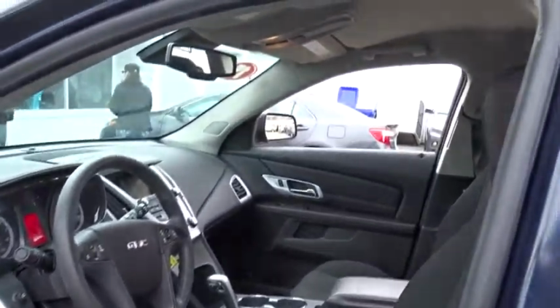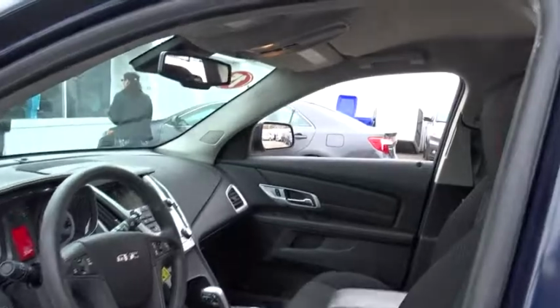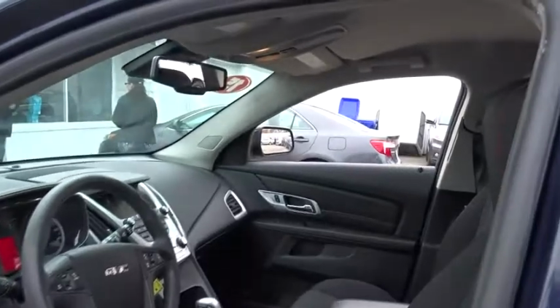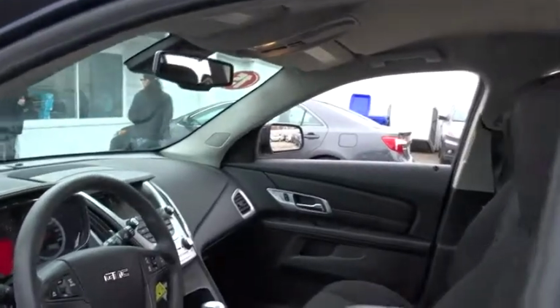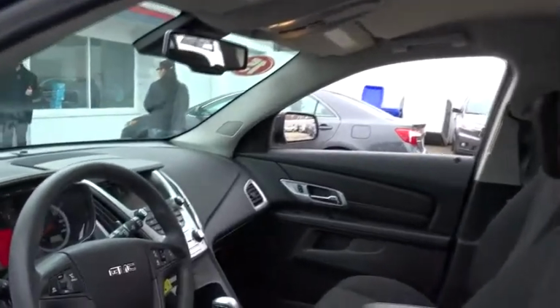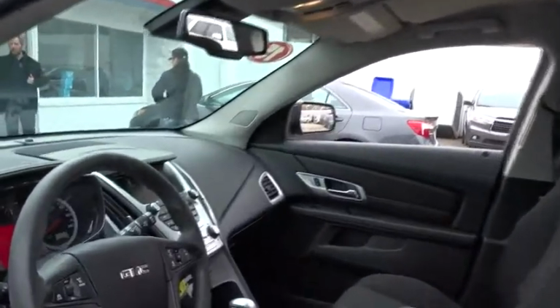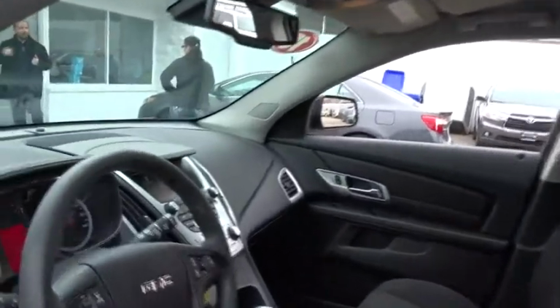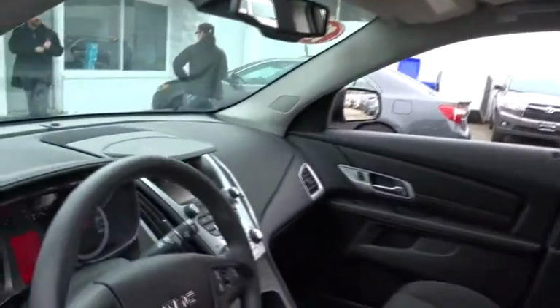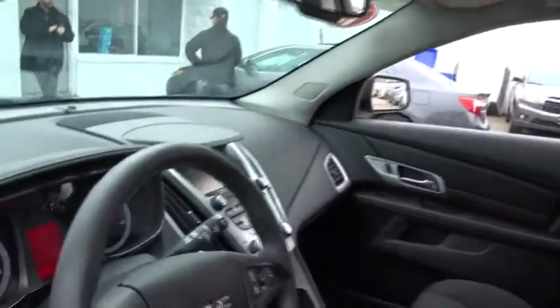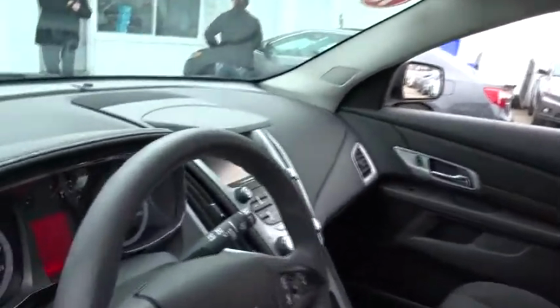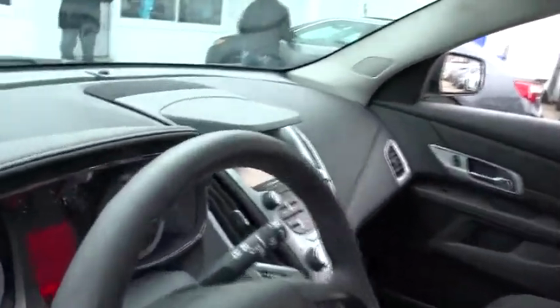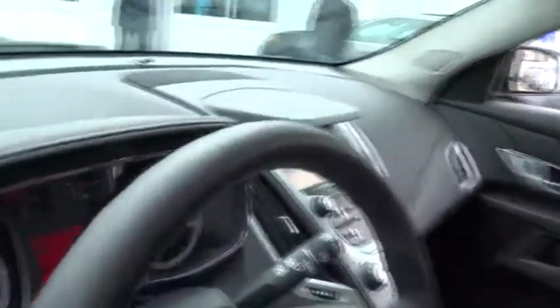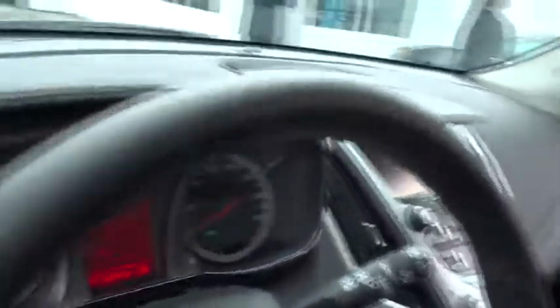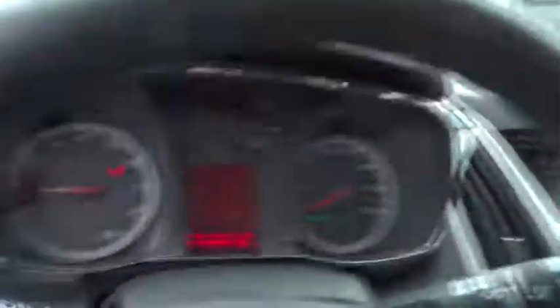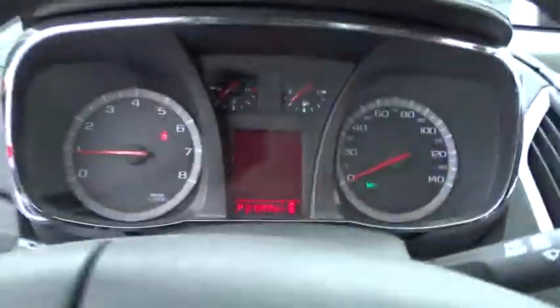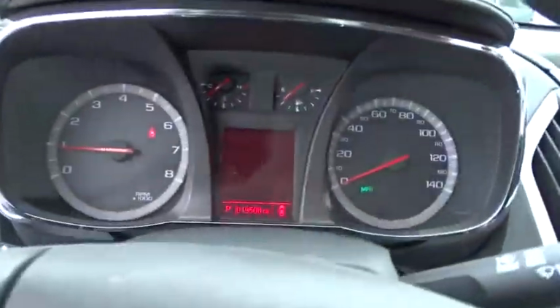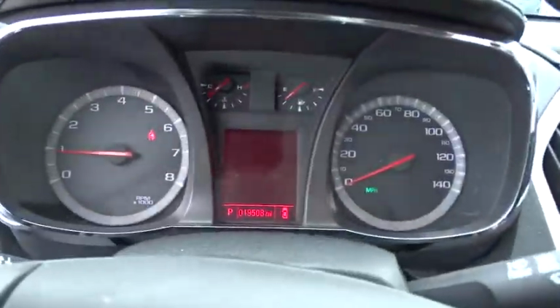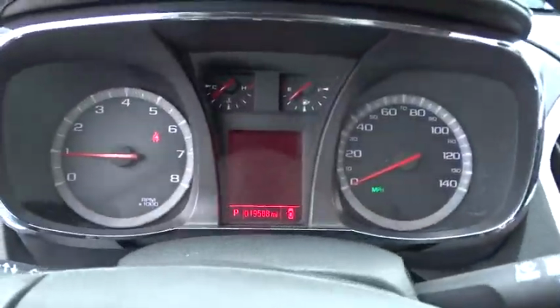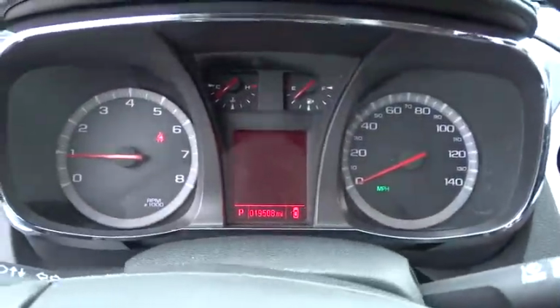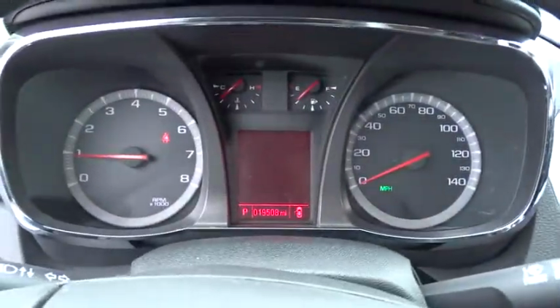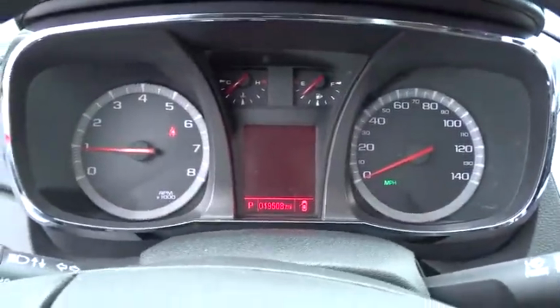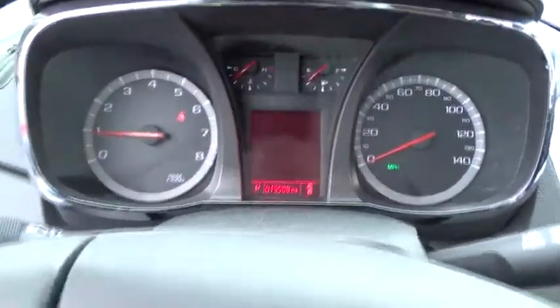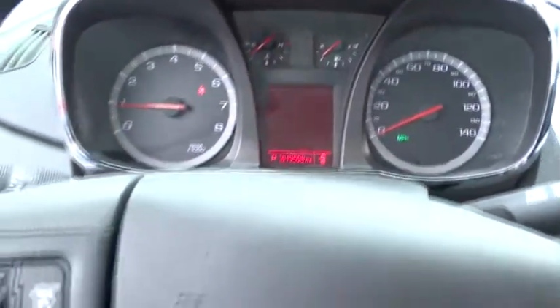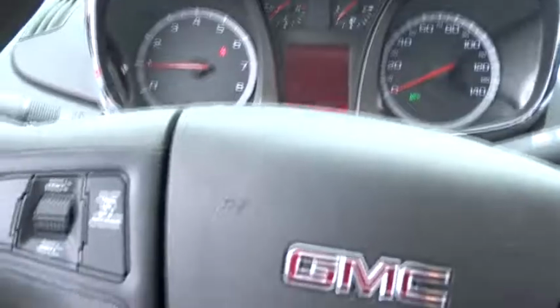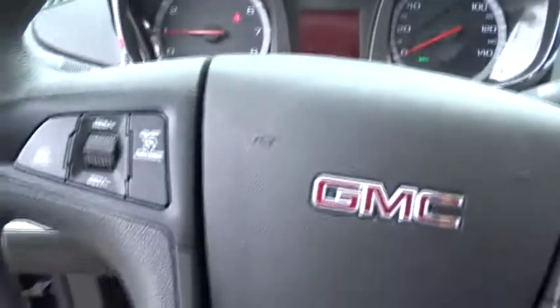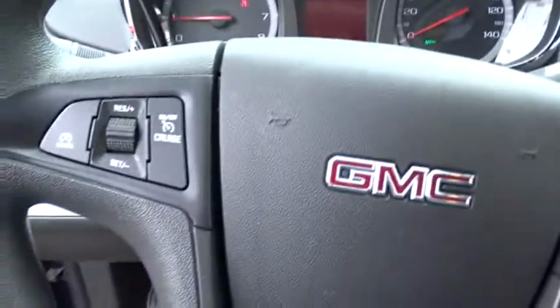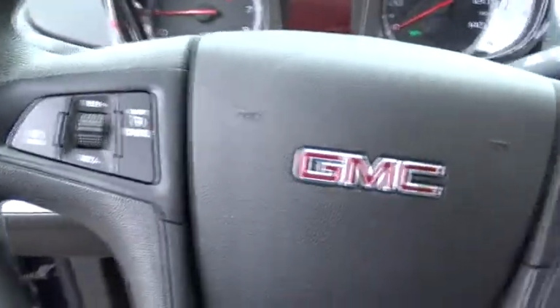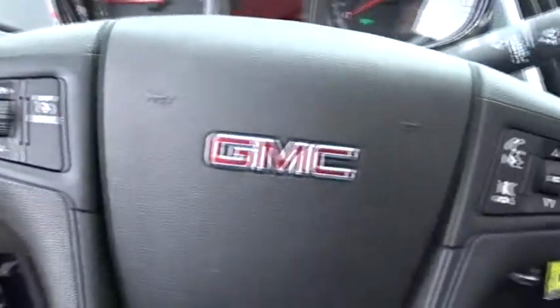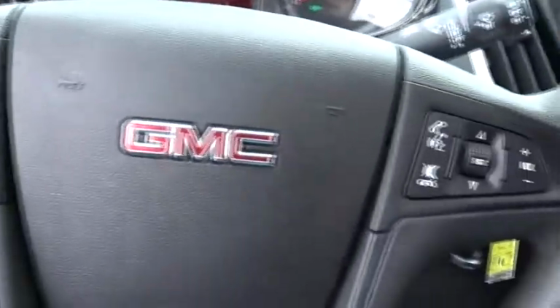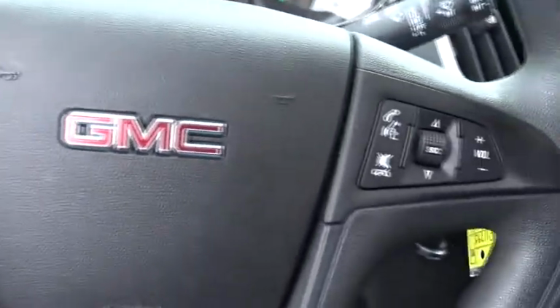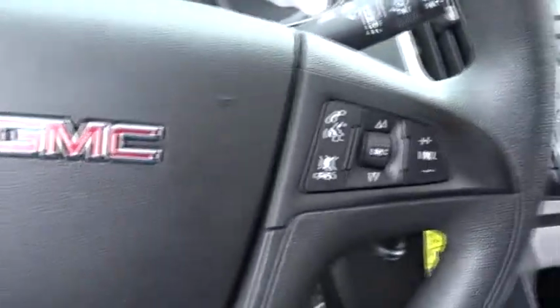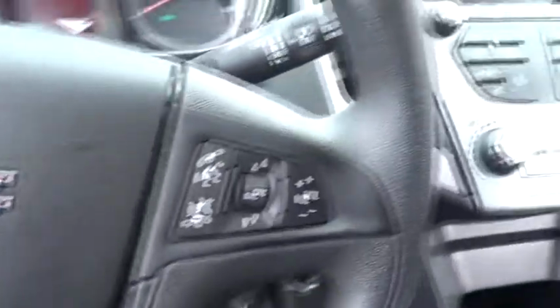Rear defrost. Front wheel drive. AM FM stereo radio. Fog lamp. CD player. Come take a test drive today.